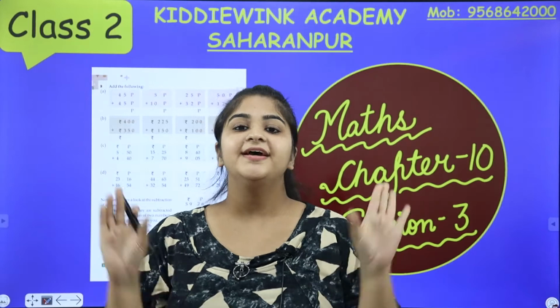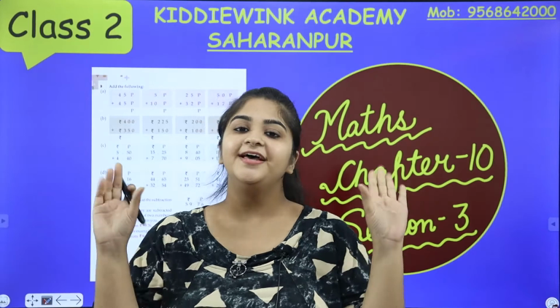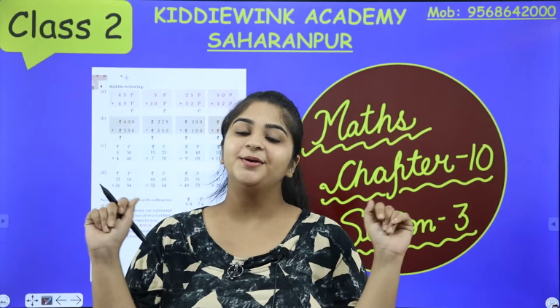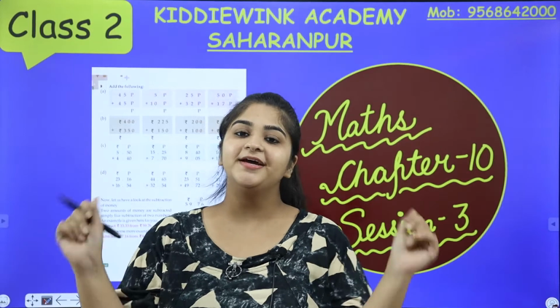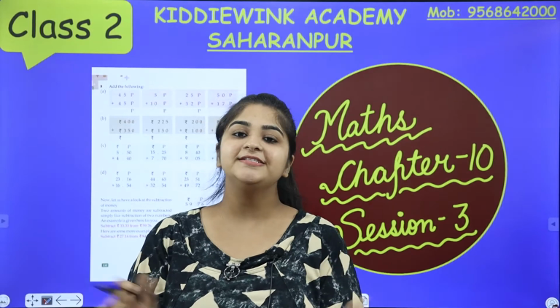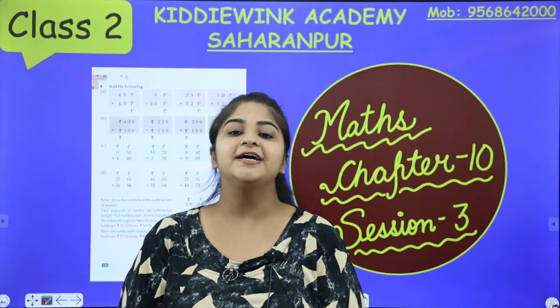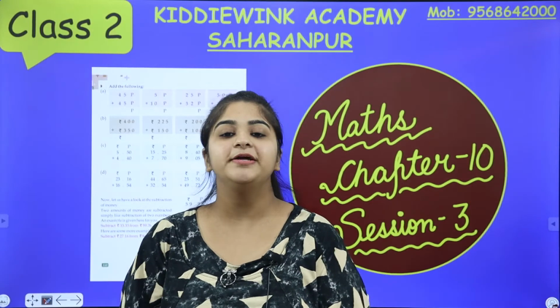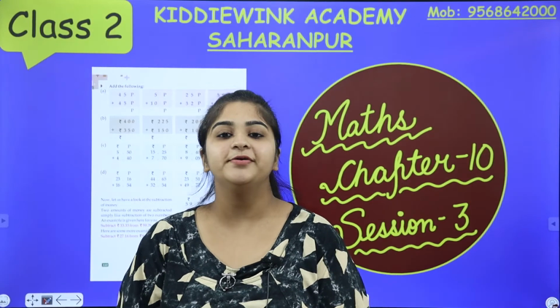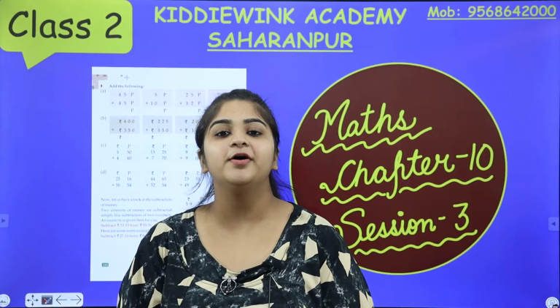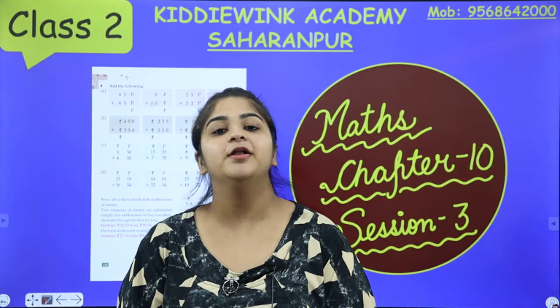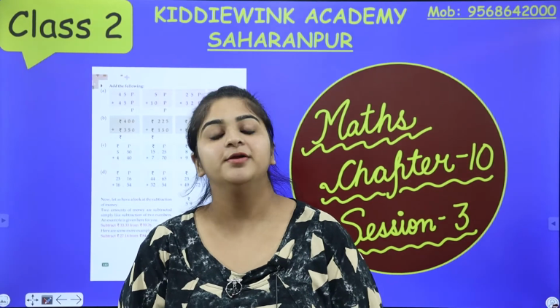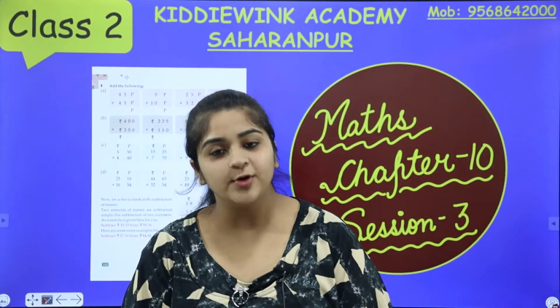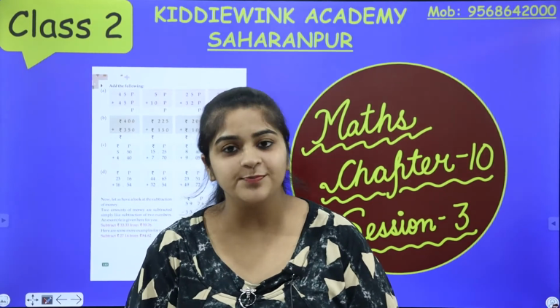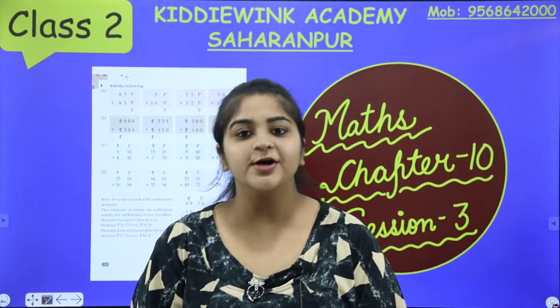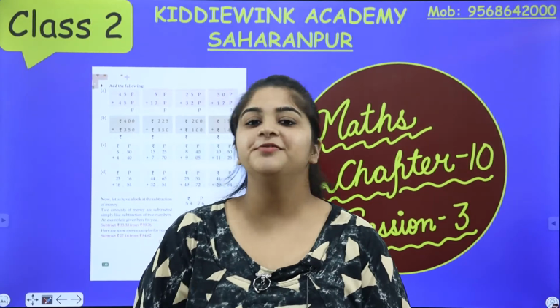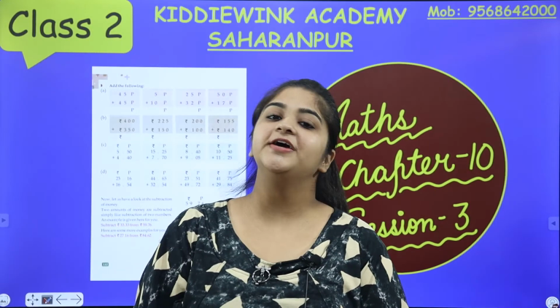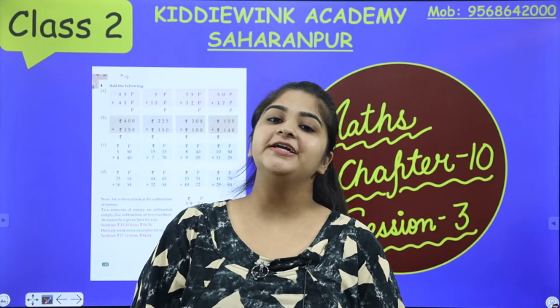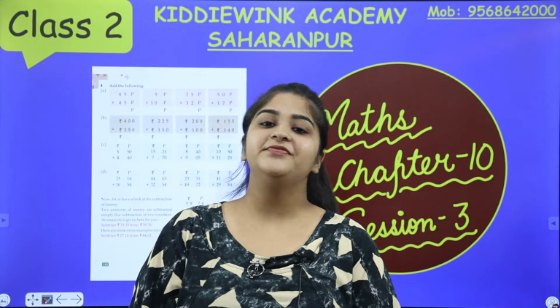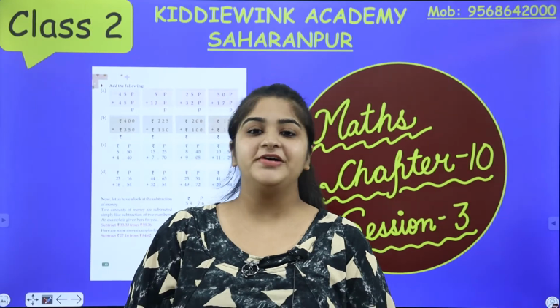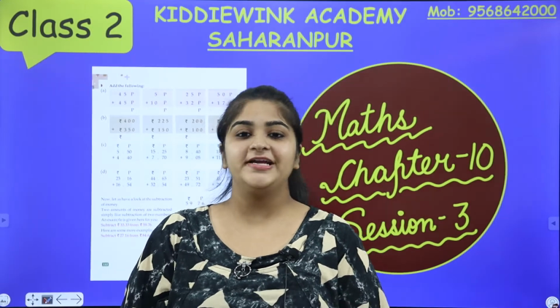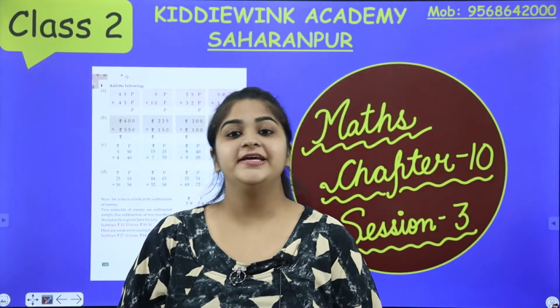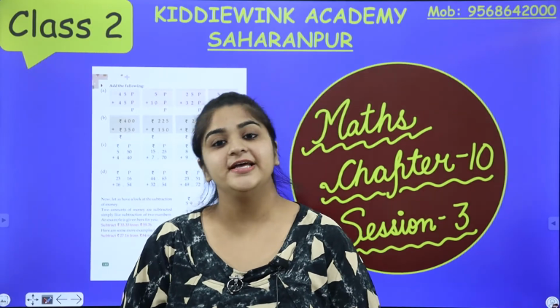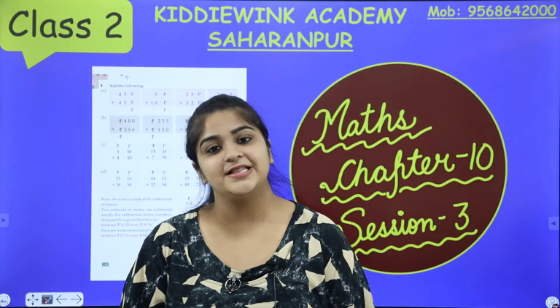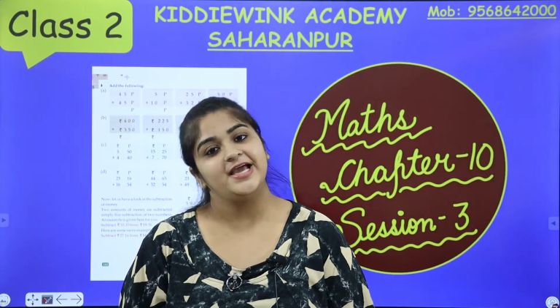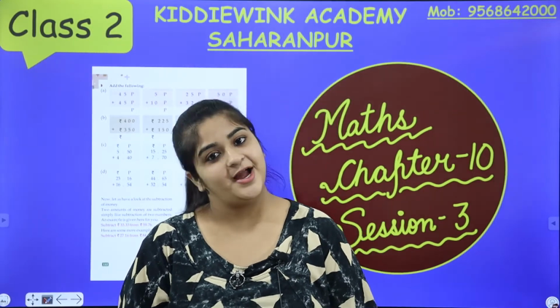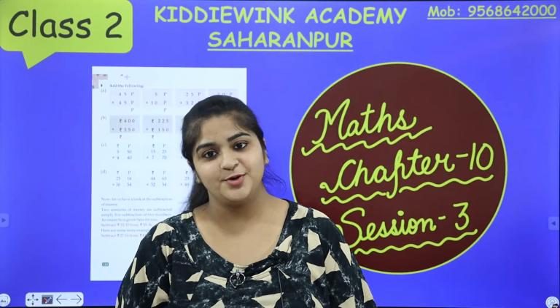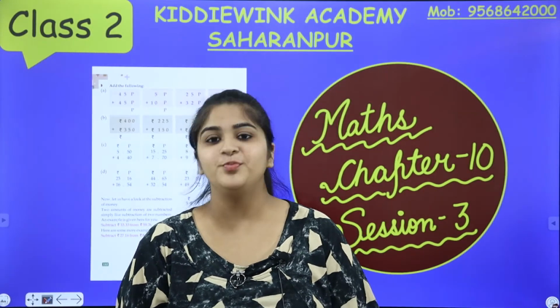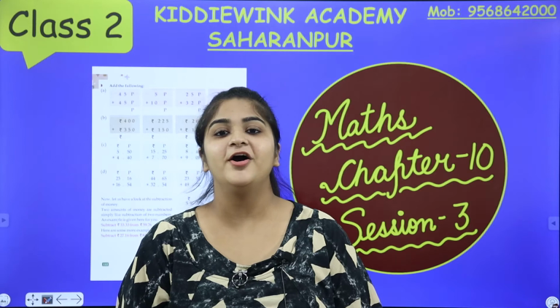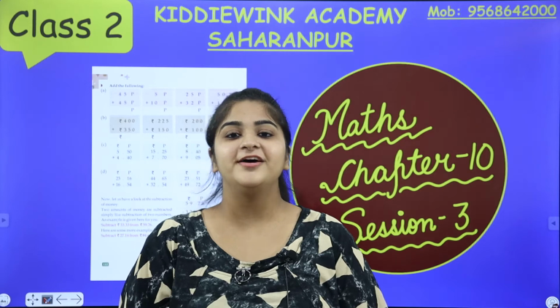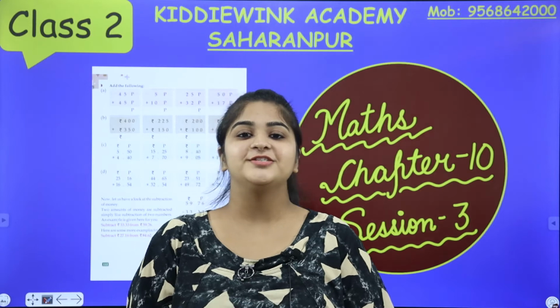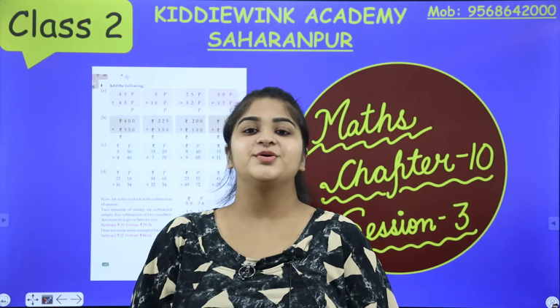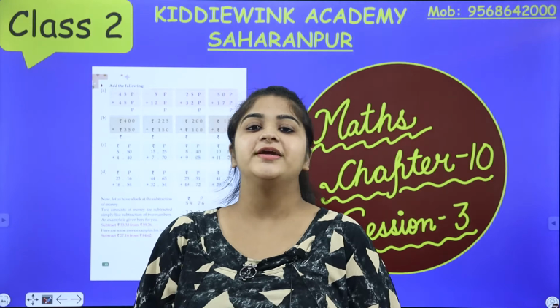Hello kids, how are you all? Hope you are fit, fine, healthy and hope you all are enjoying.